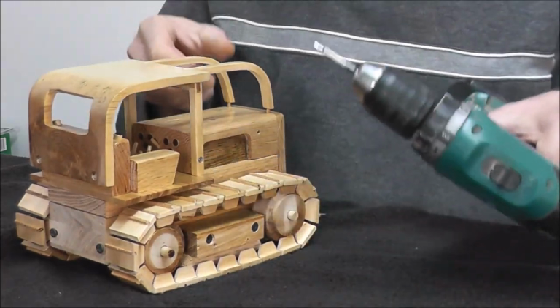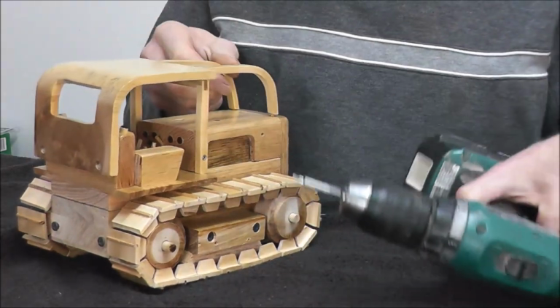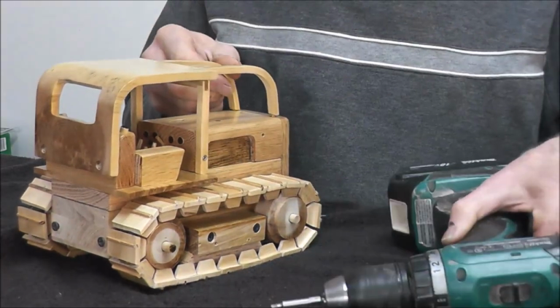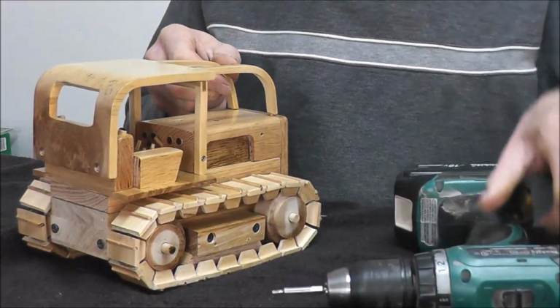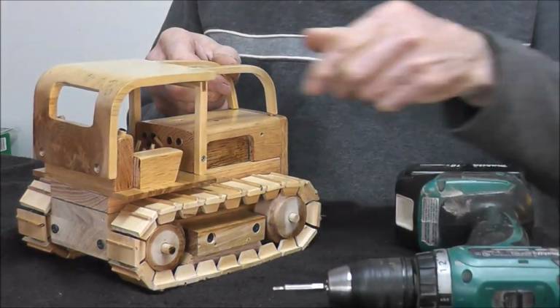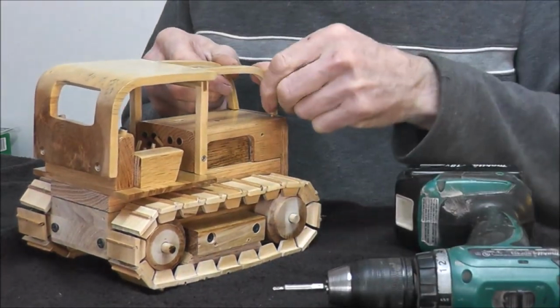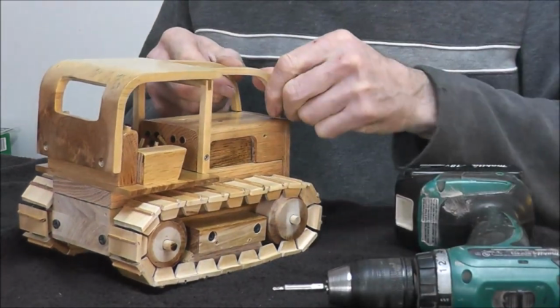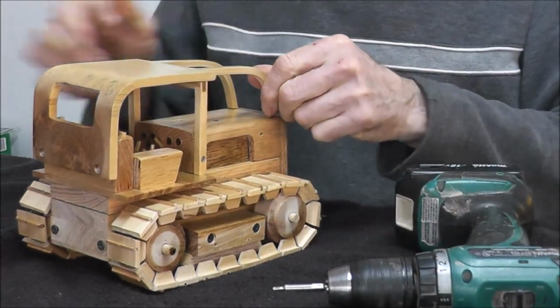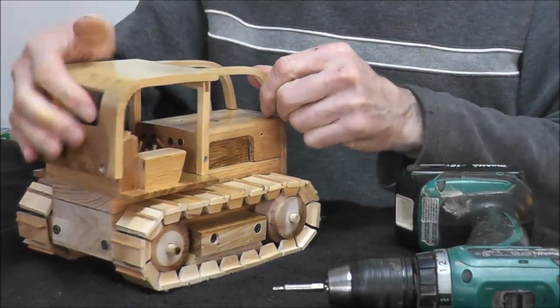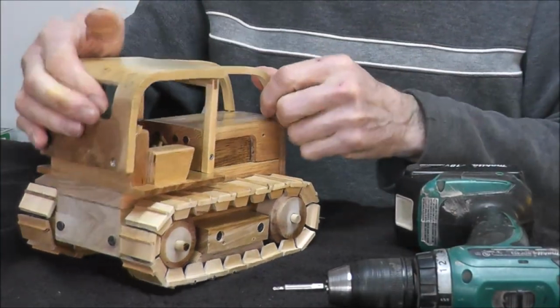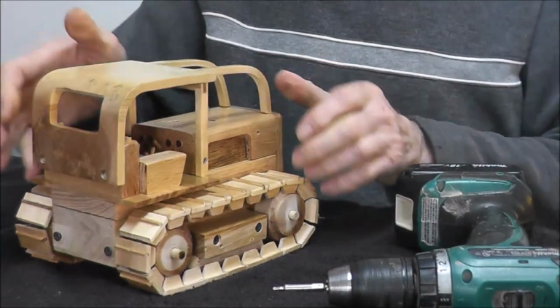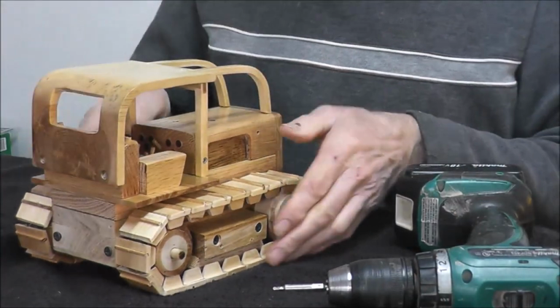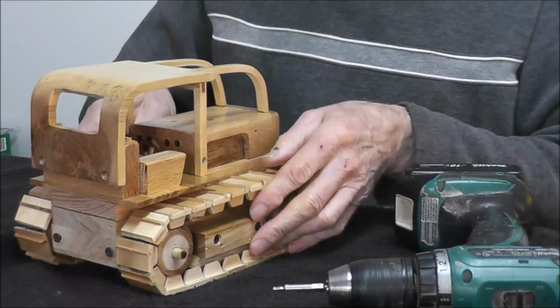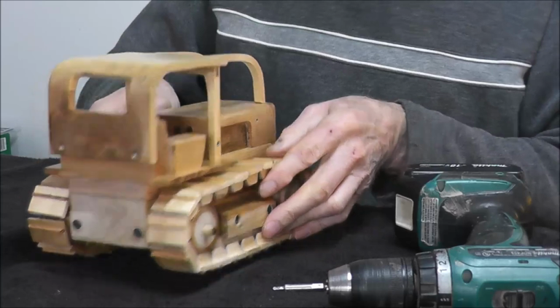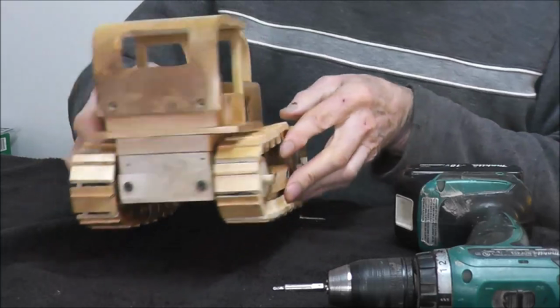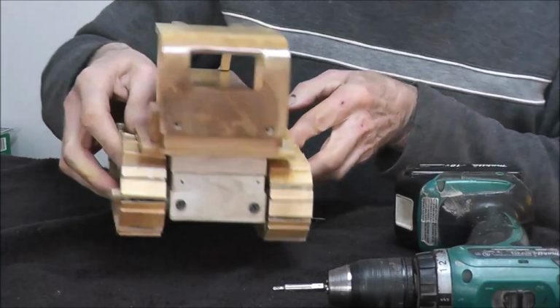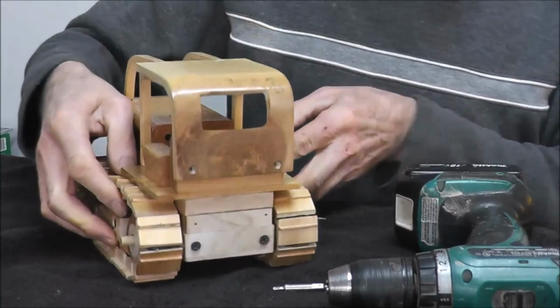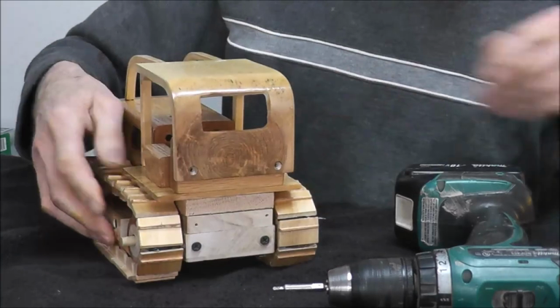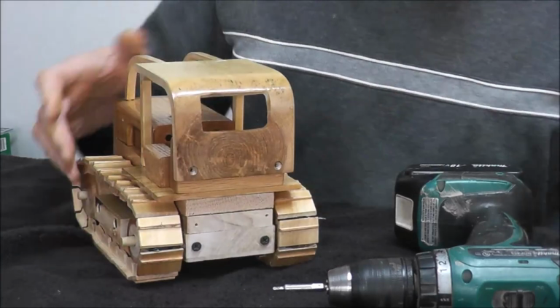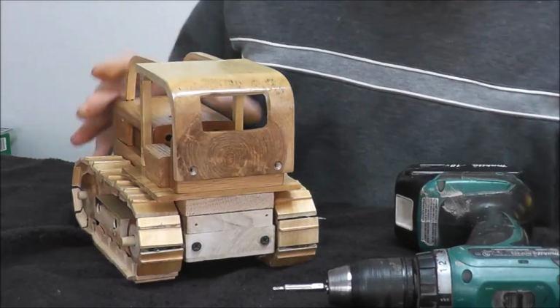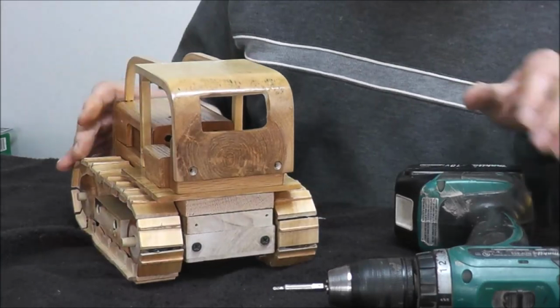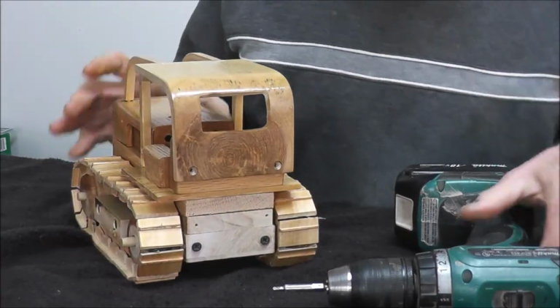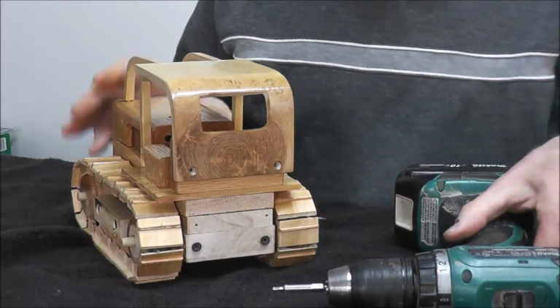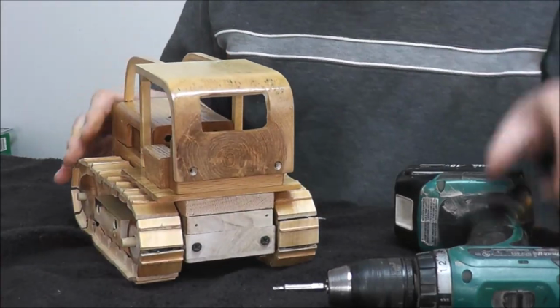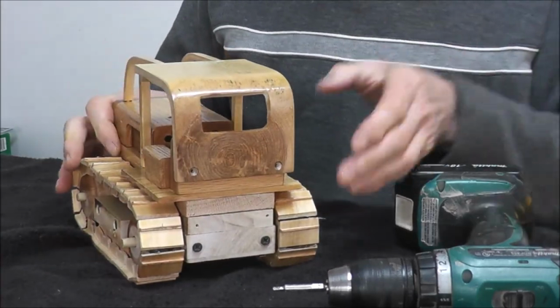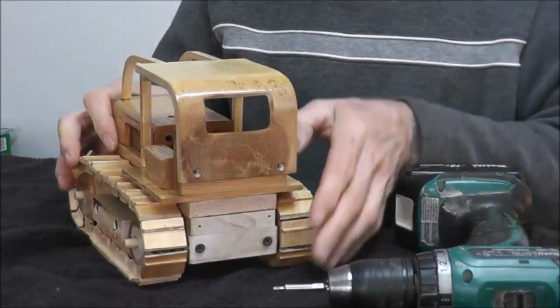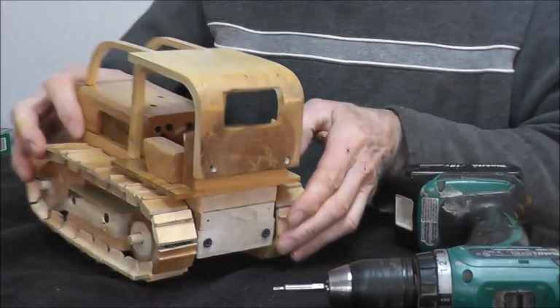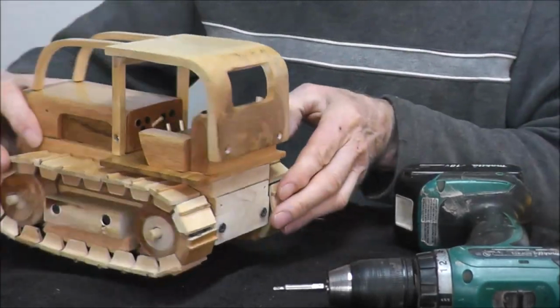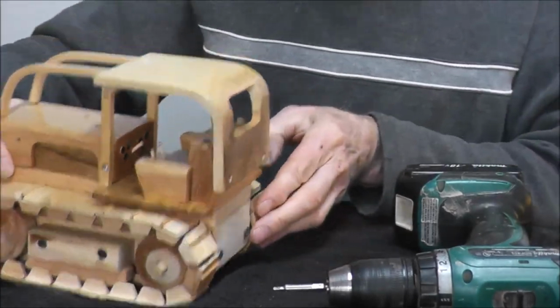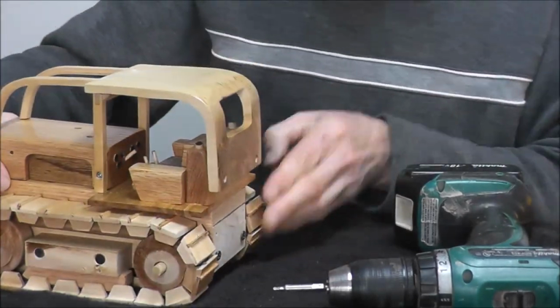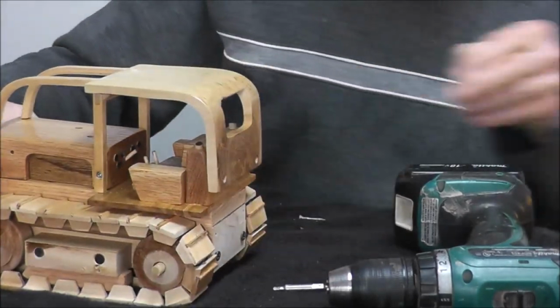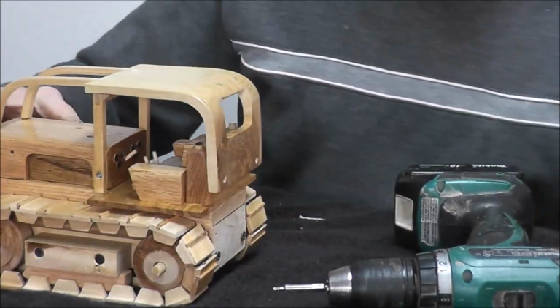Okay, that's just about done. And we have two screws at the back here as well.